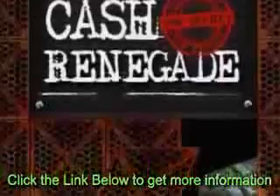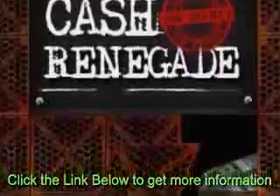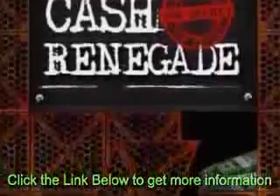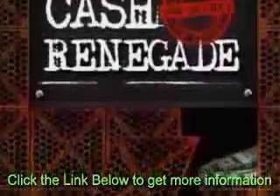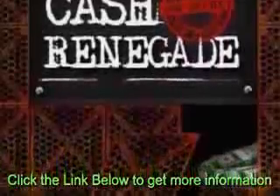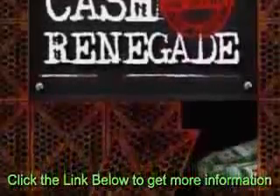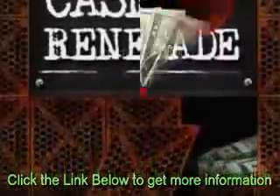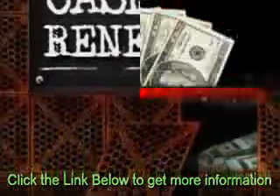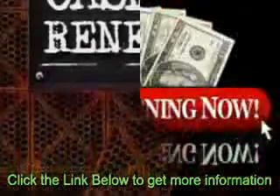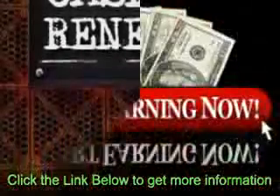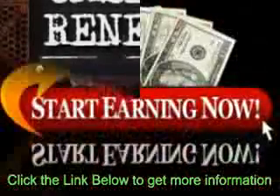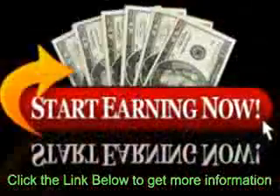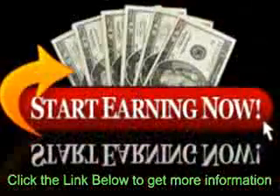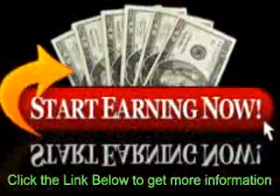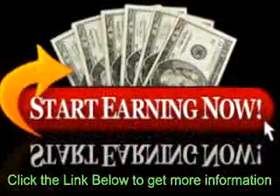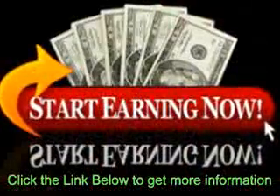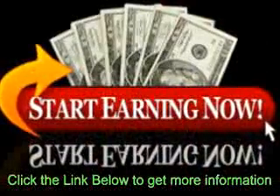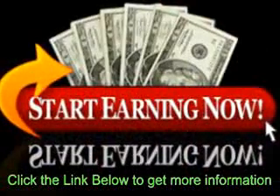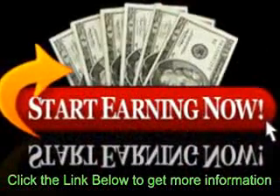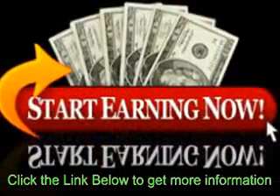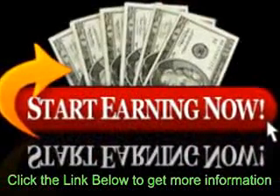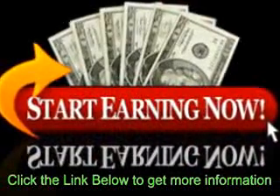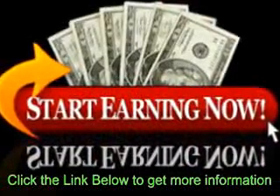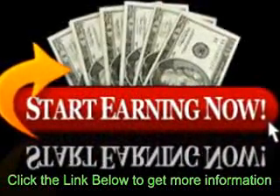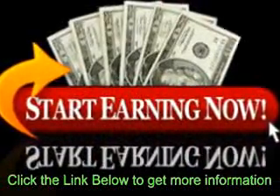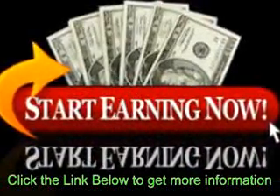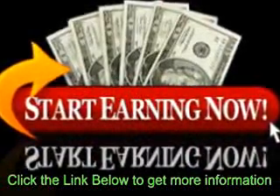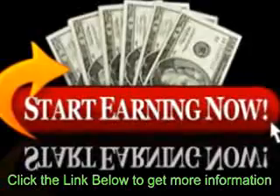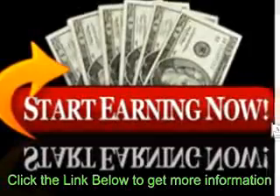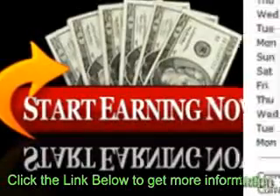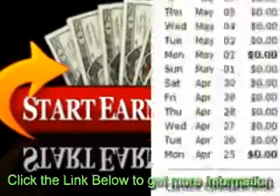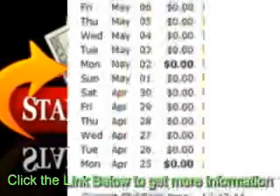If you are wanting to buy some push-button make-money-online software, then you have got the experience completely twisted.